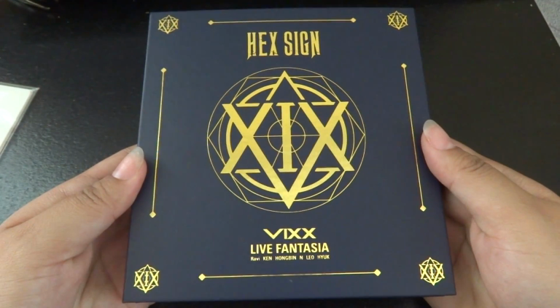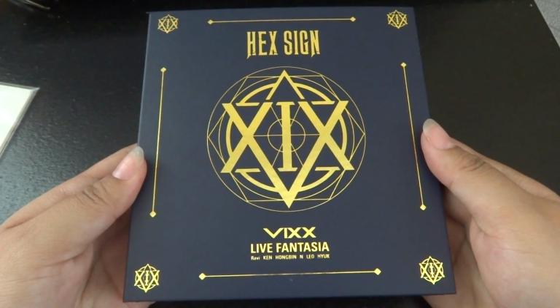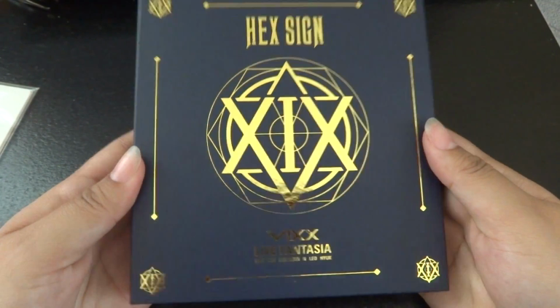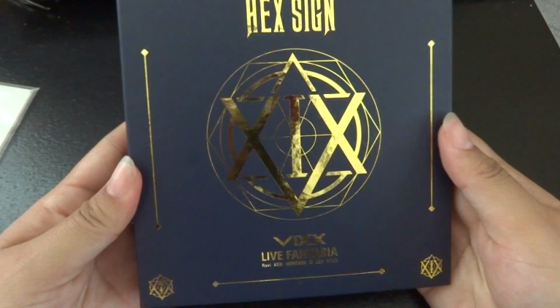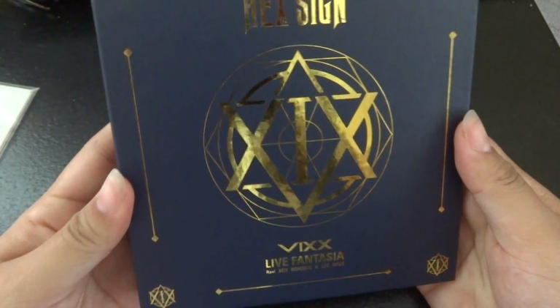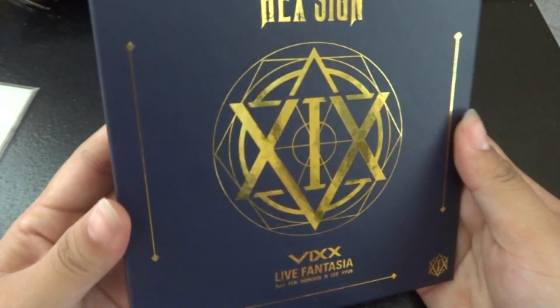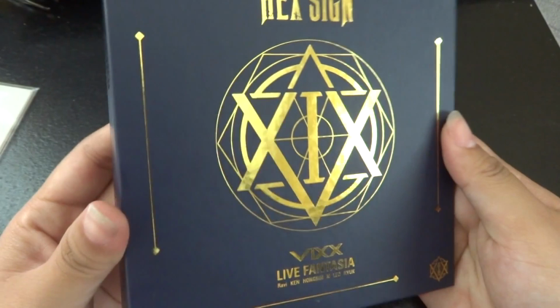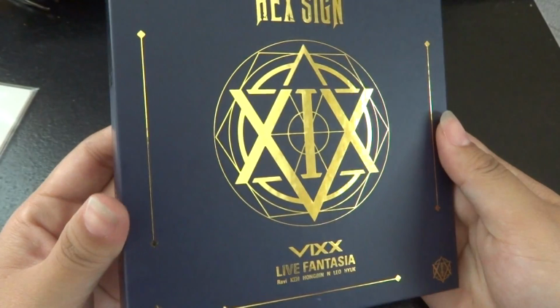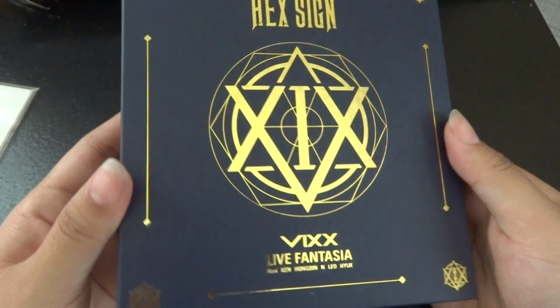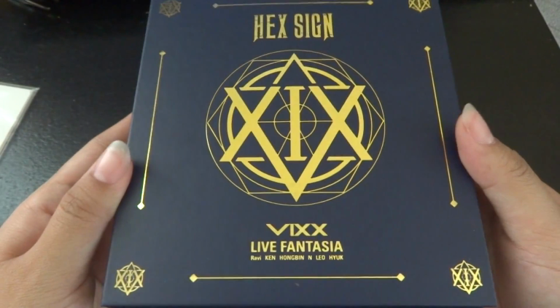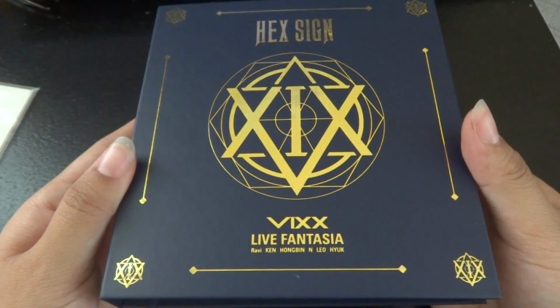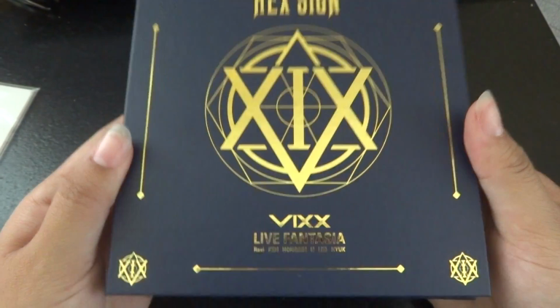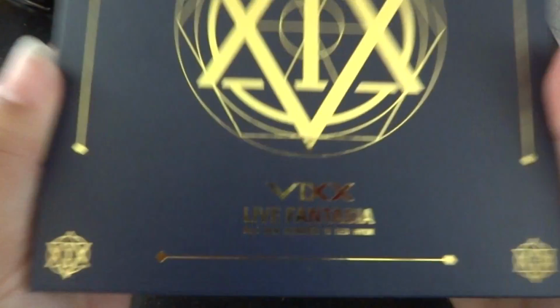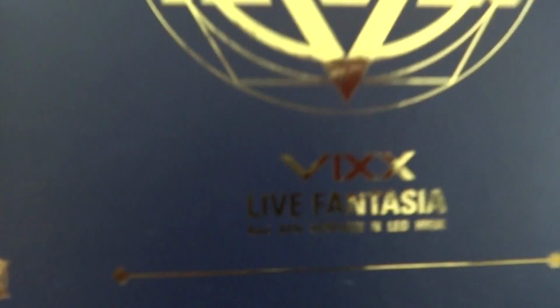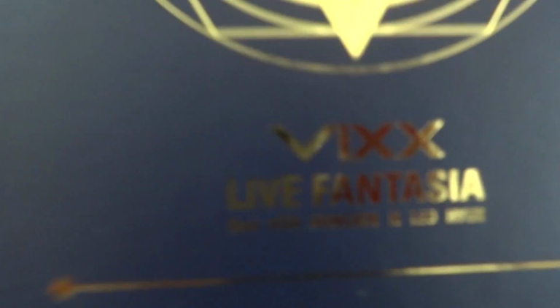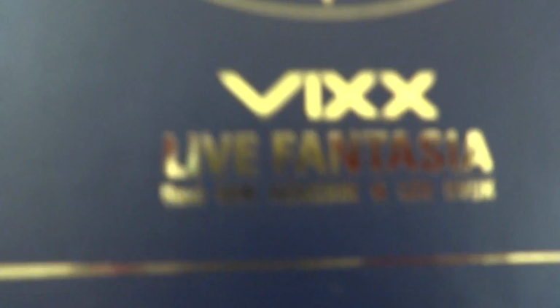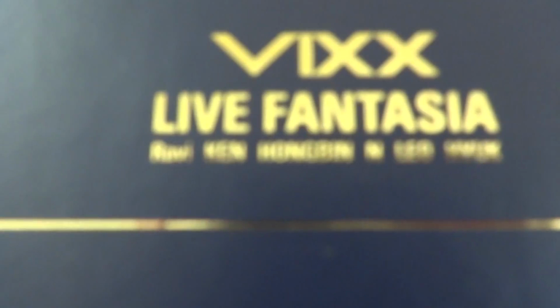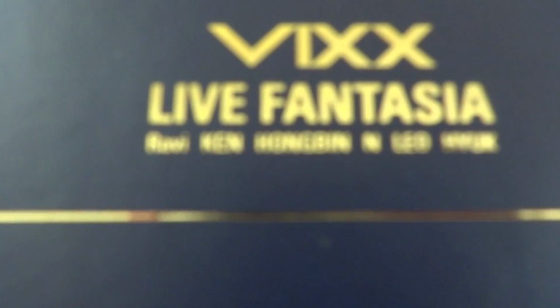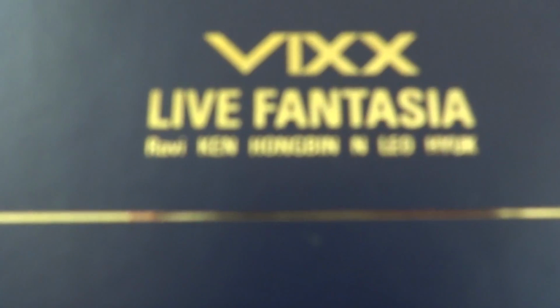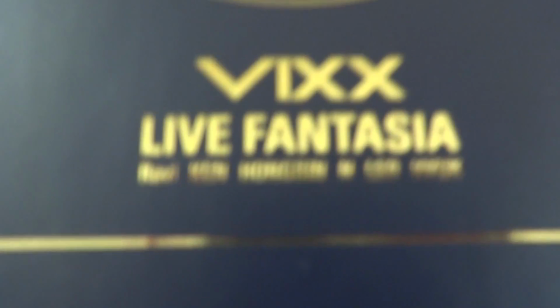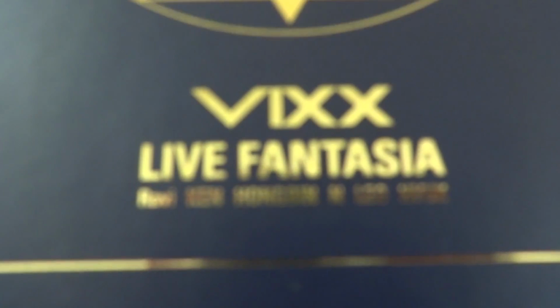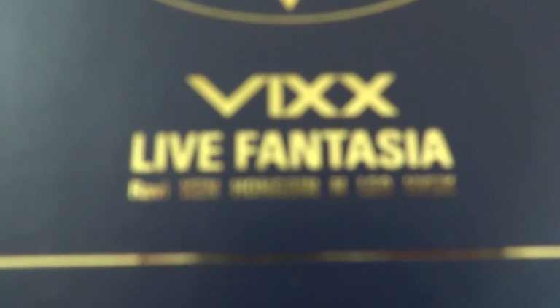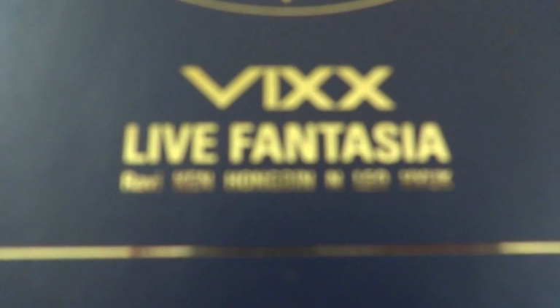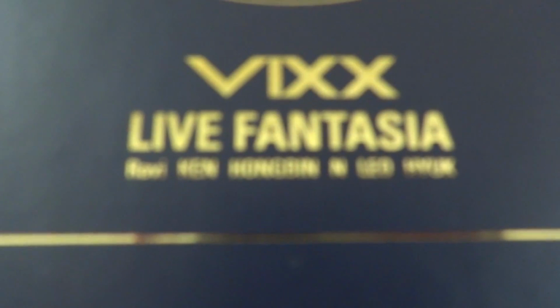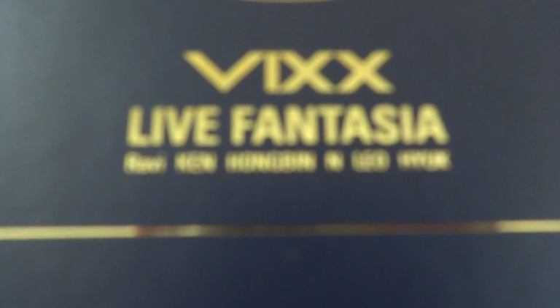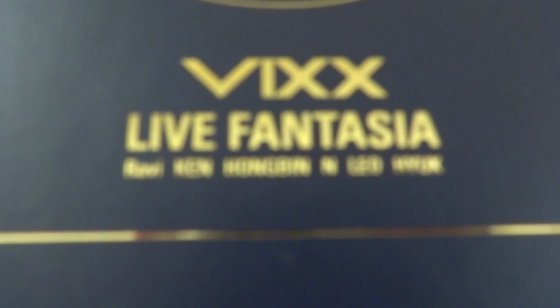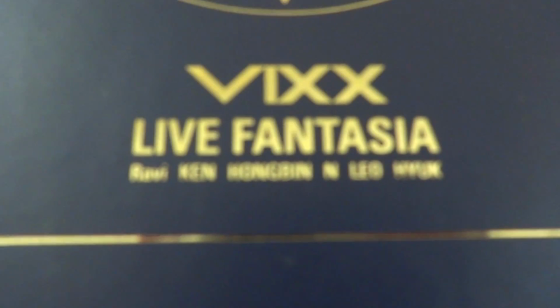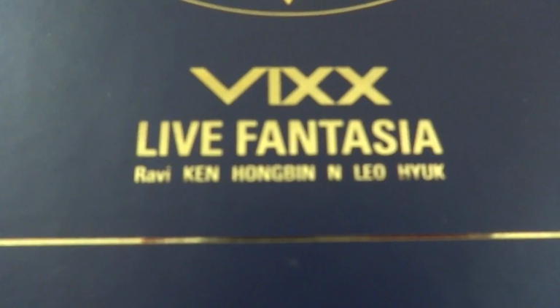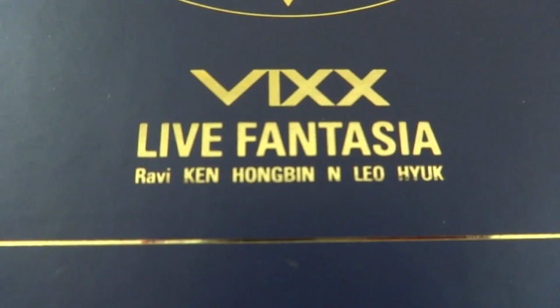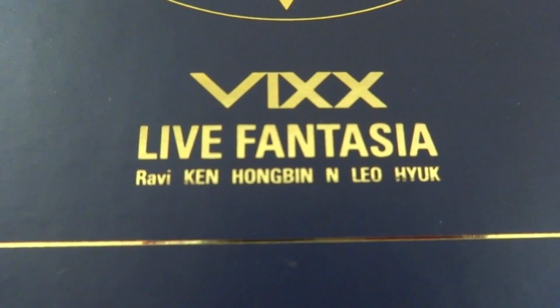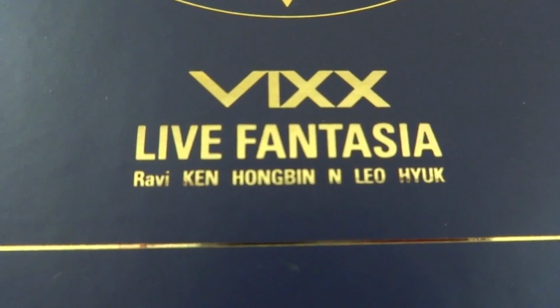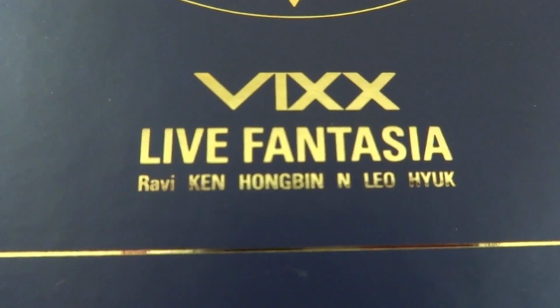It's really pretty, though — the gold. Vicks. Live in Fantasia.